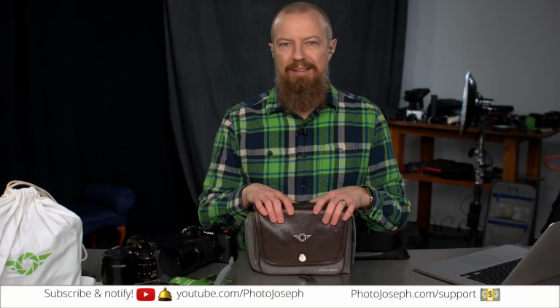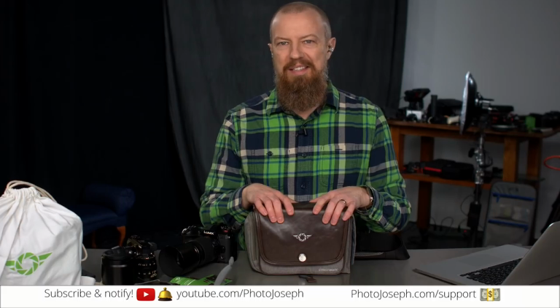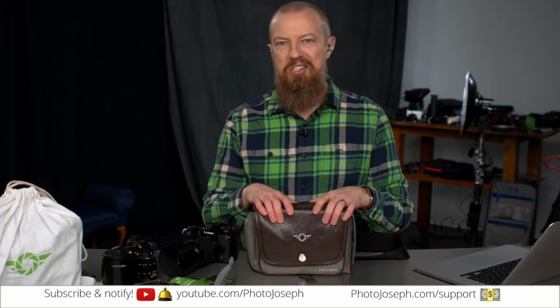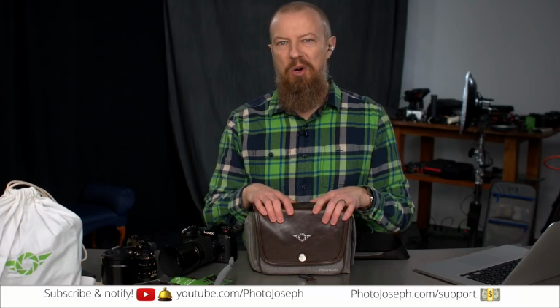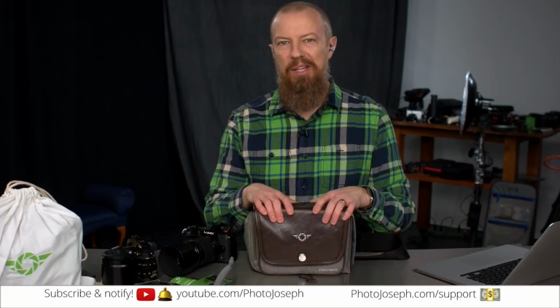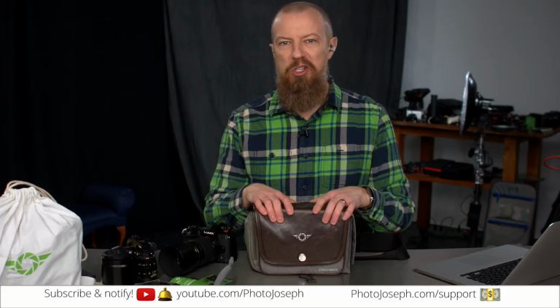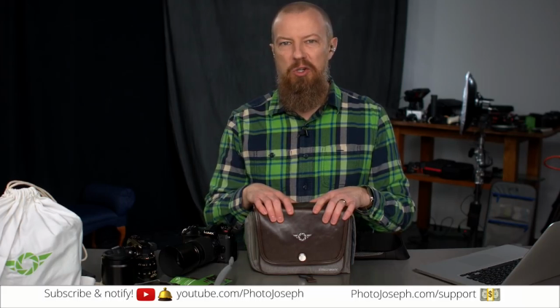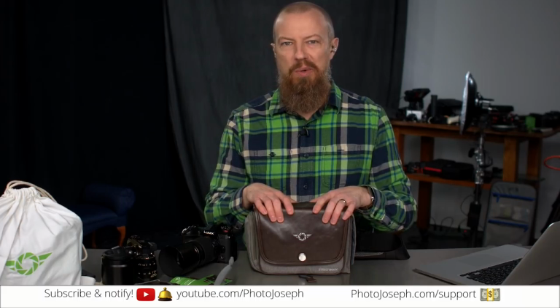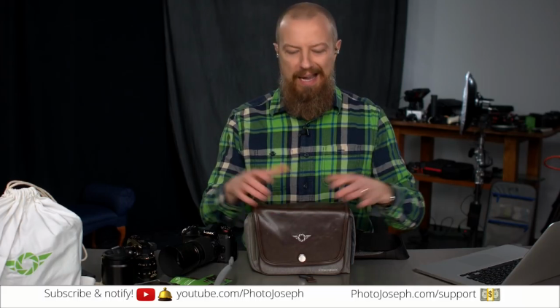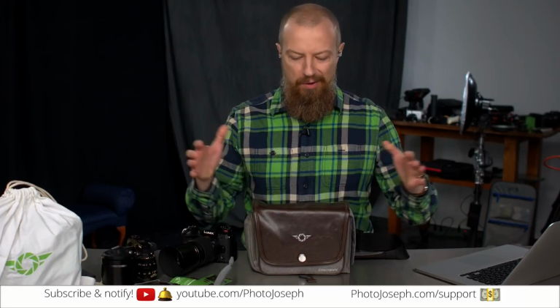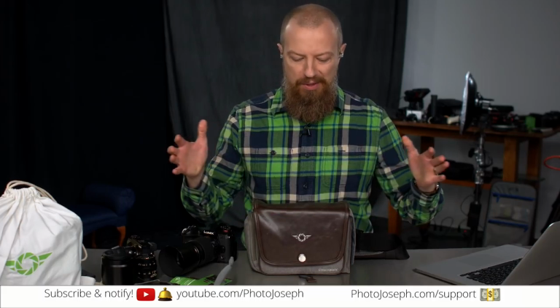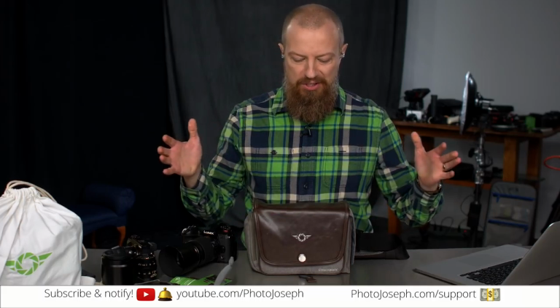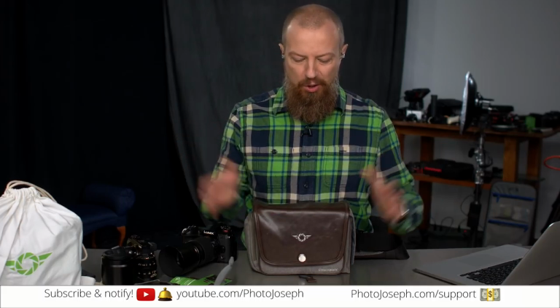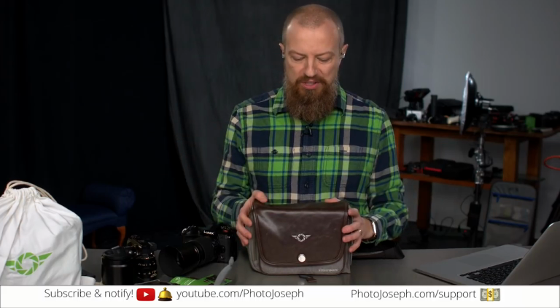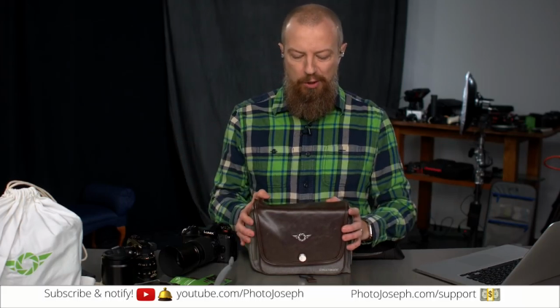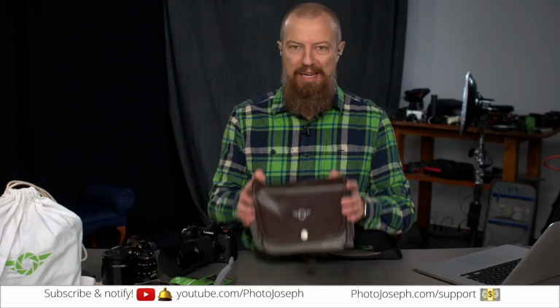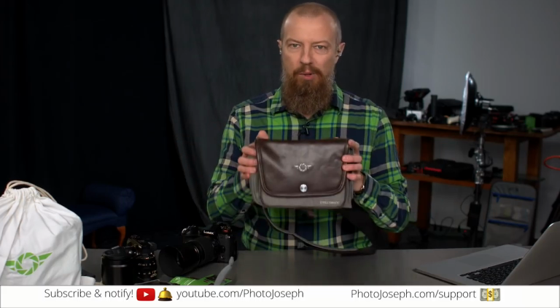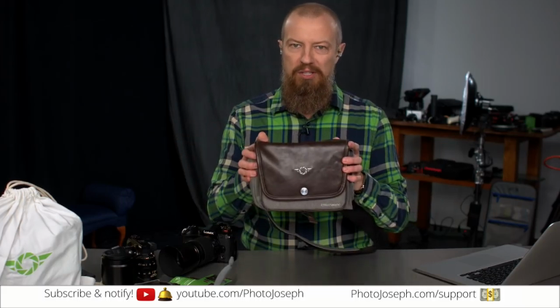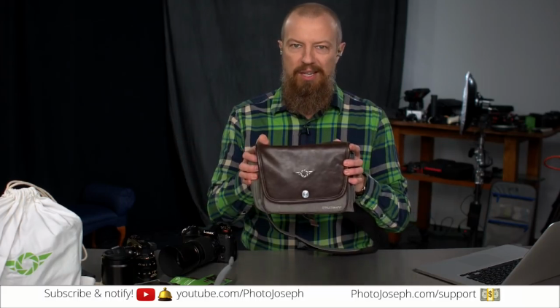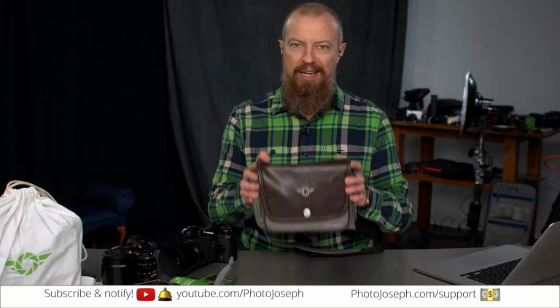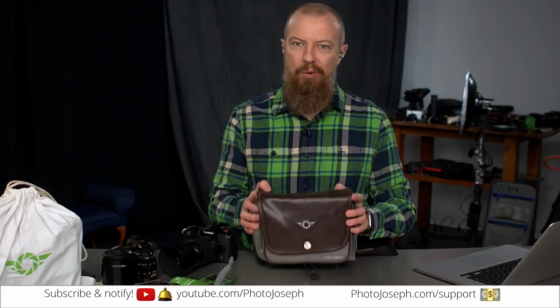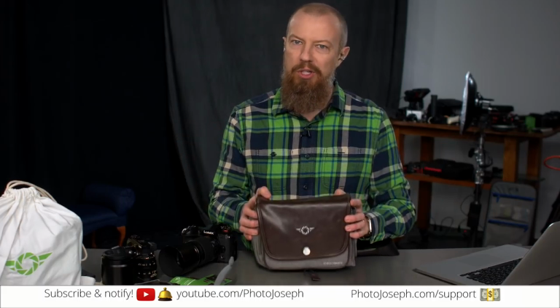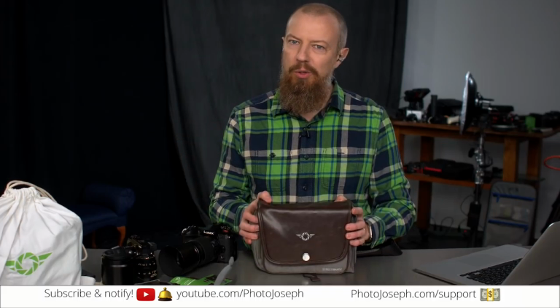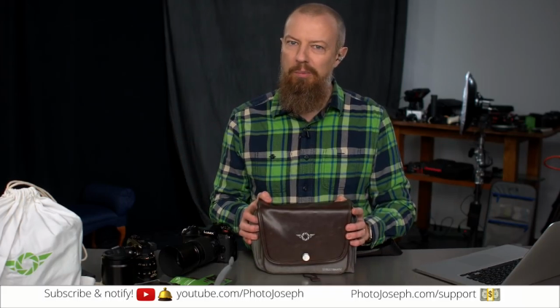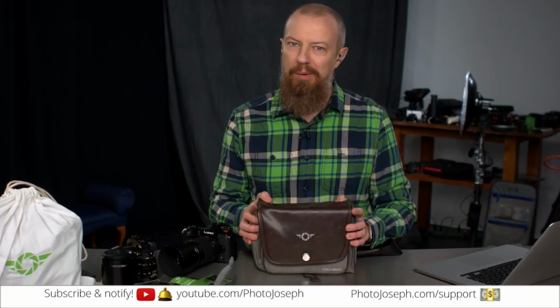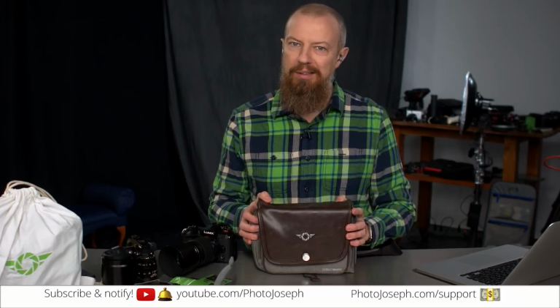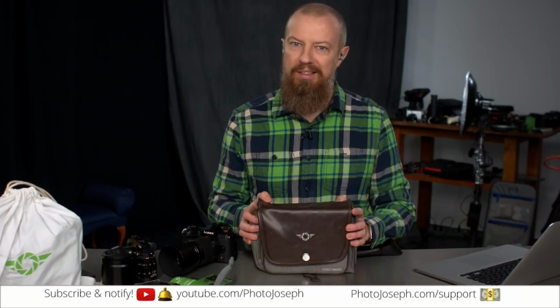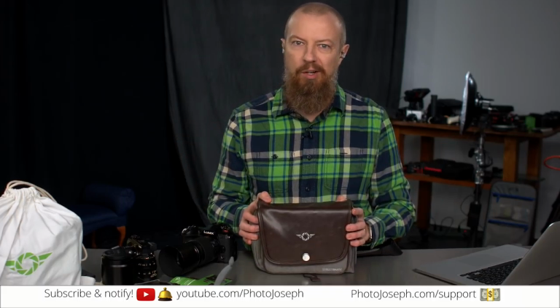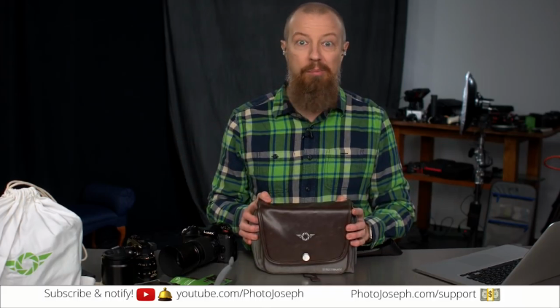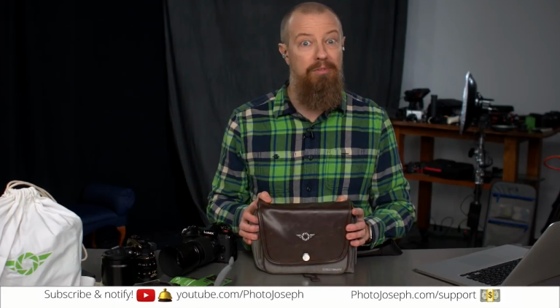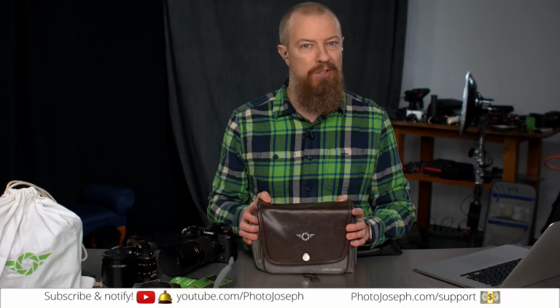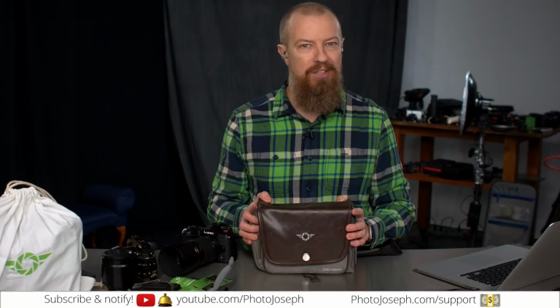On today's show, I'm going to show you how this cozy little bag works and how you can win one to take home for yourself.